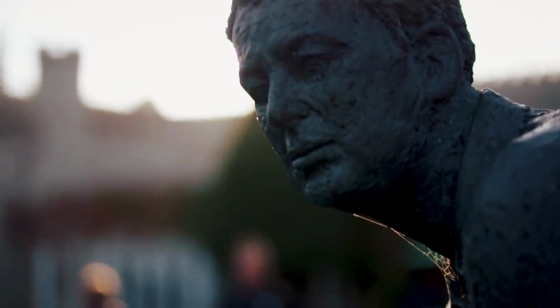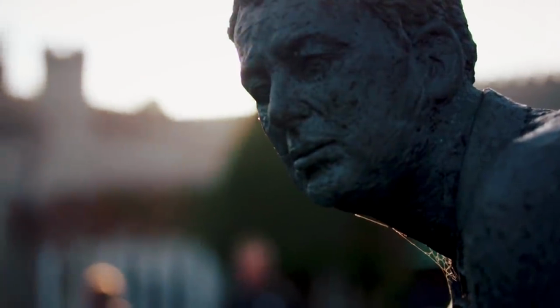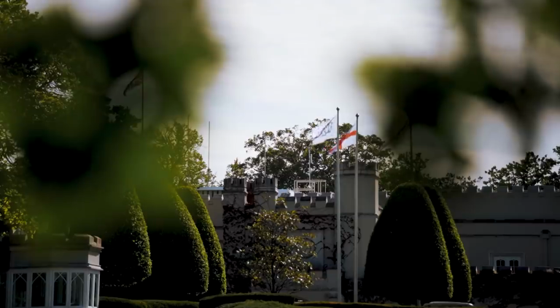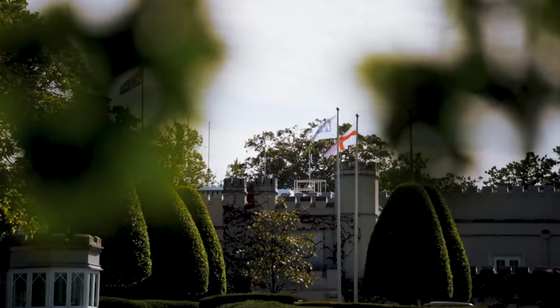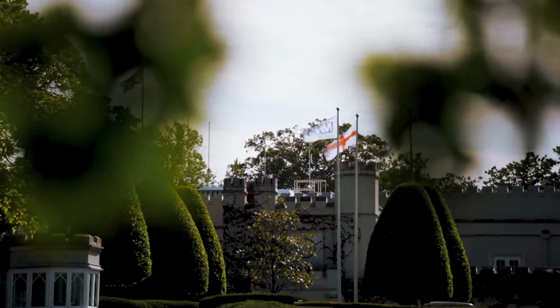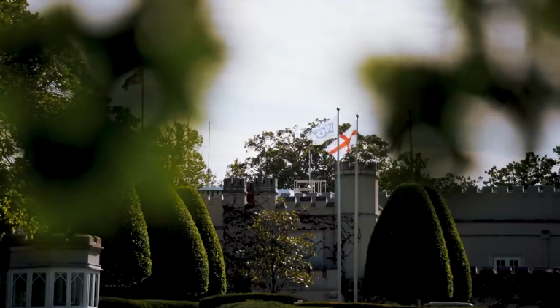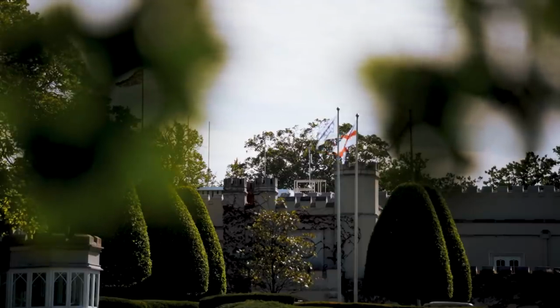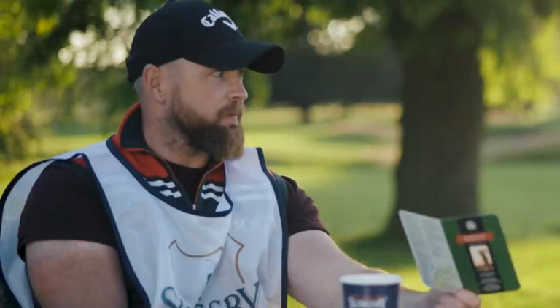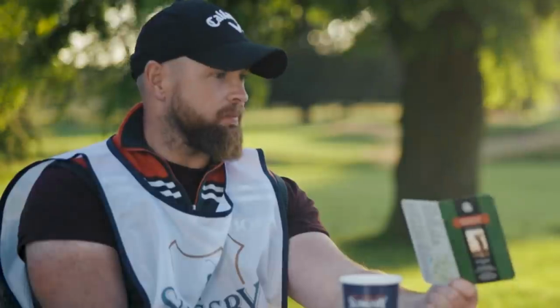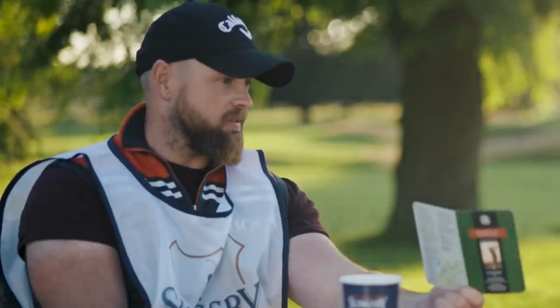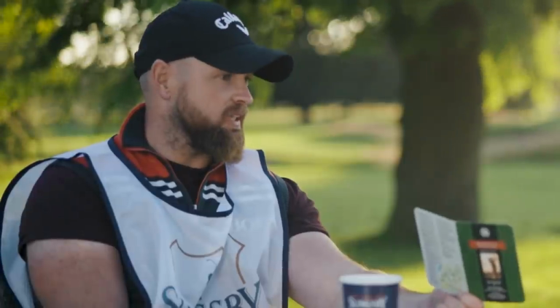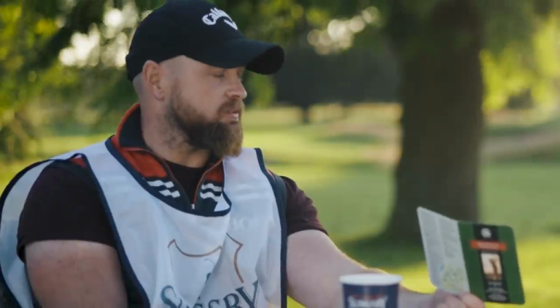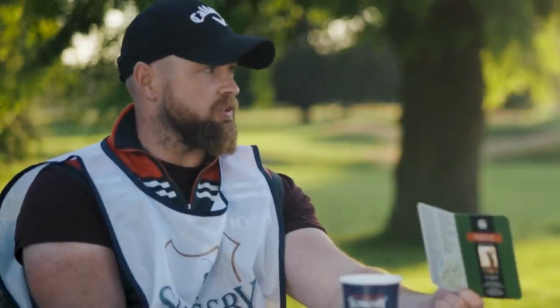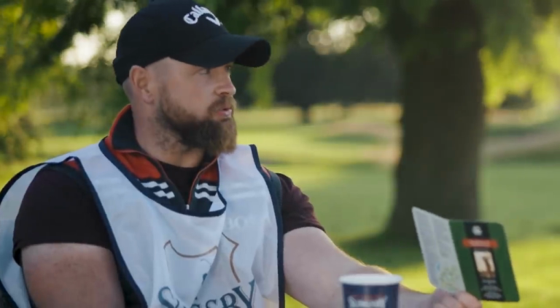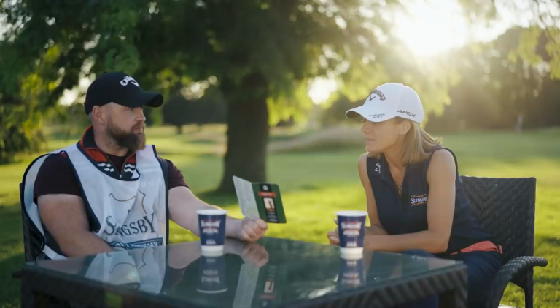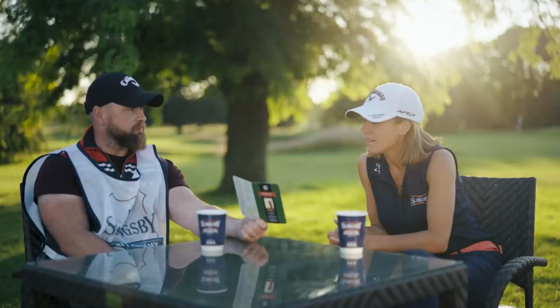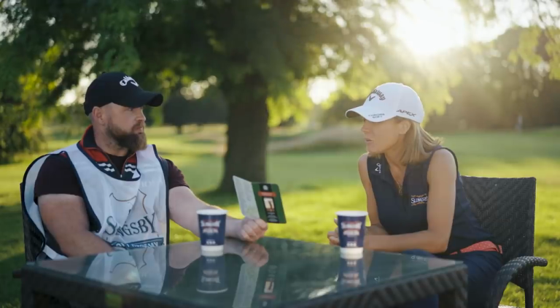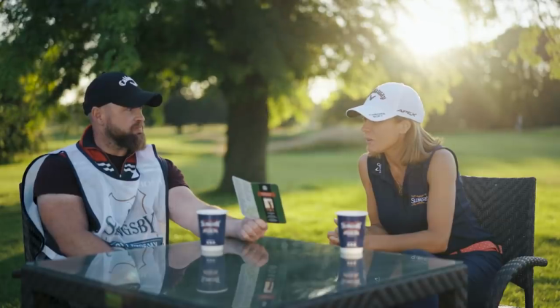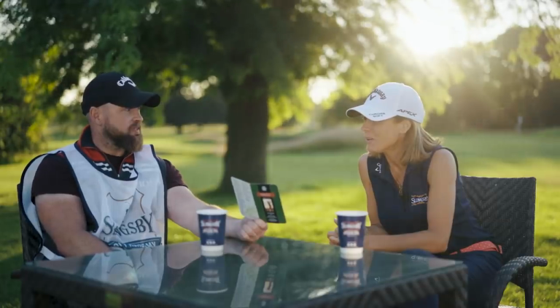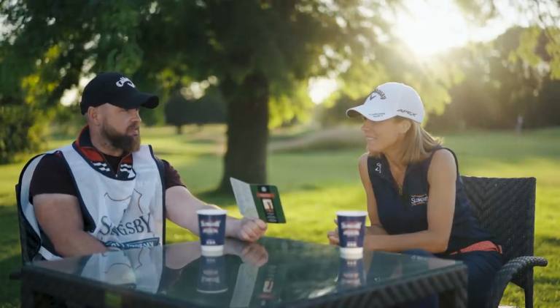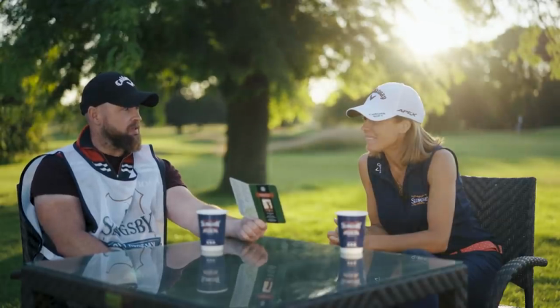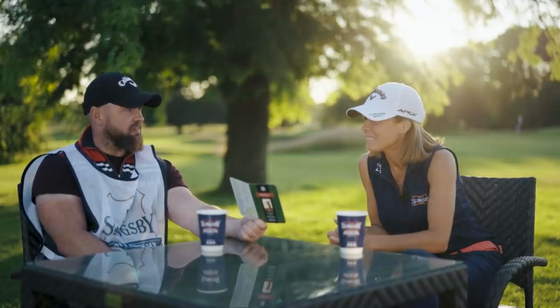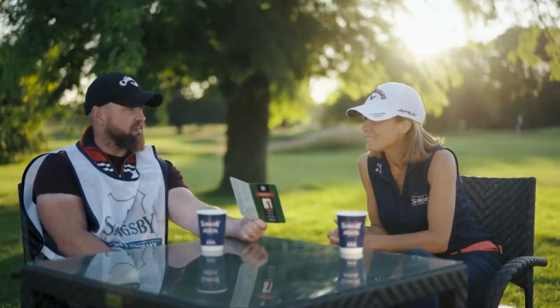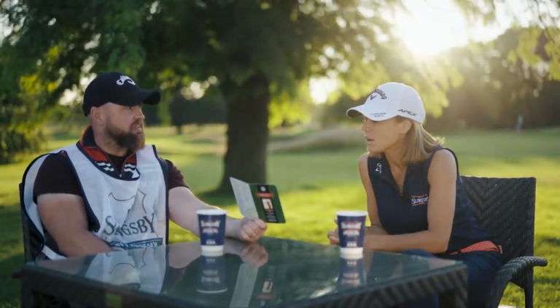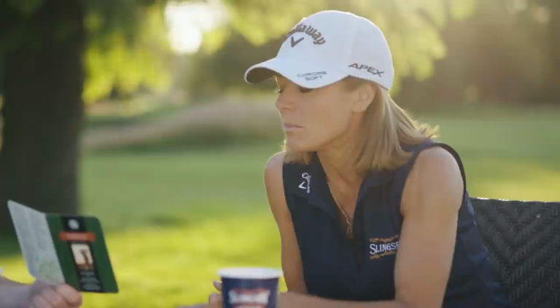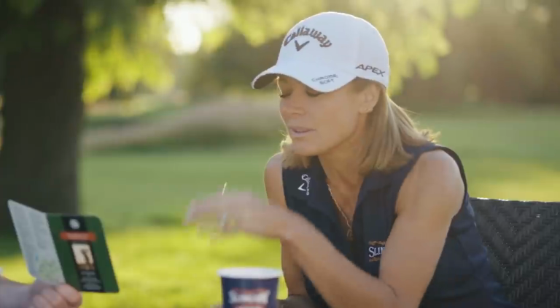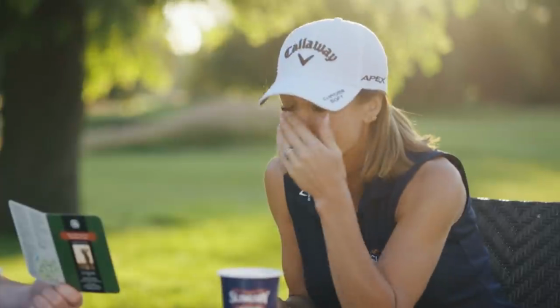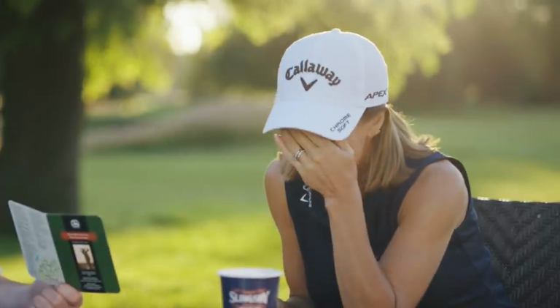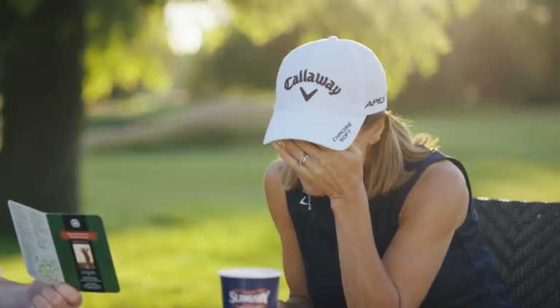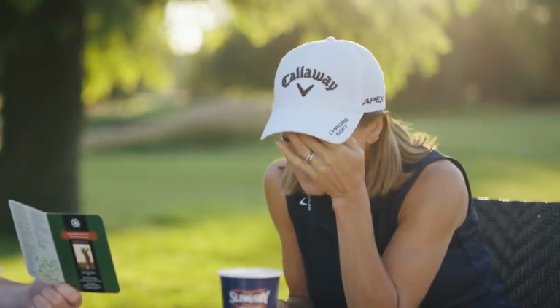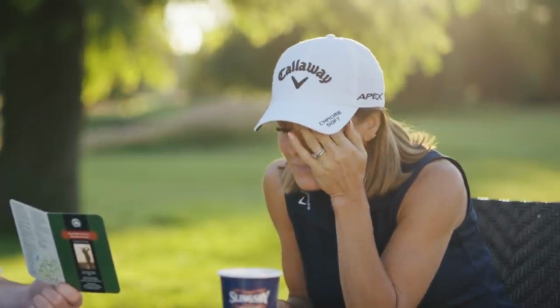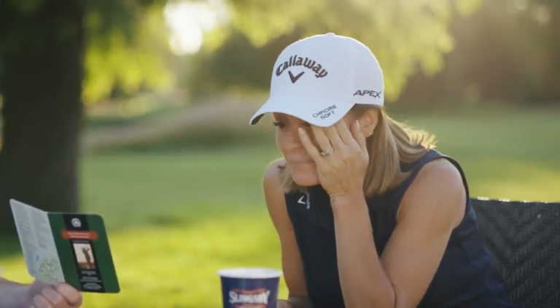We're going to be playing Wentworth next time. But there's our starting point. How long have we got? A month. Be fine.